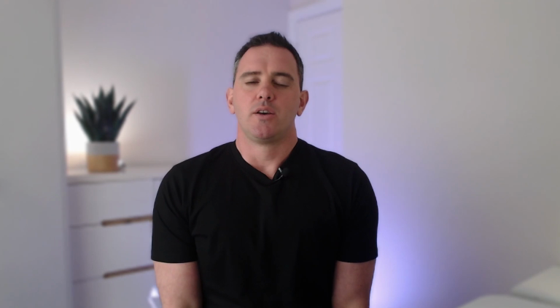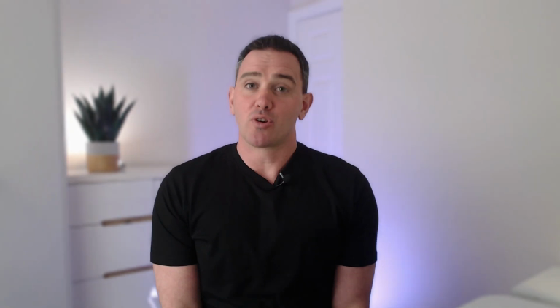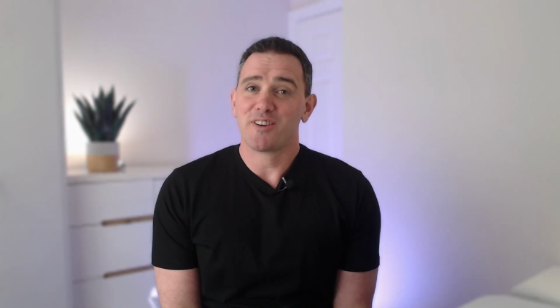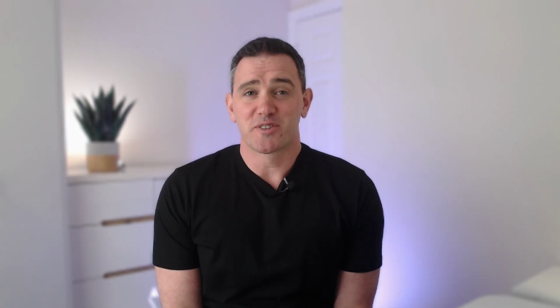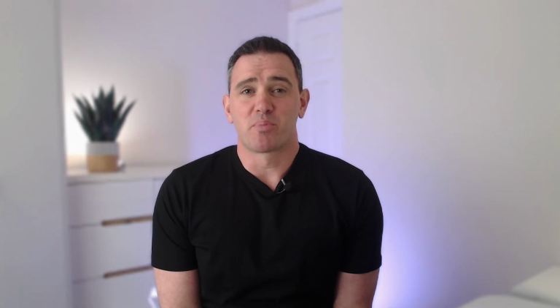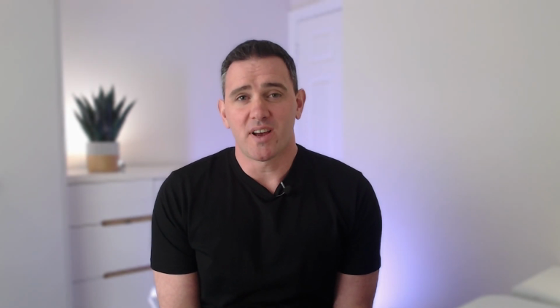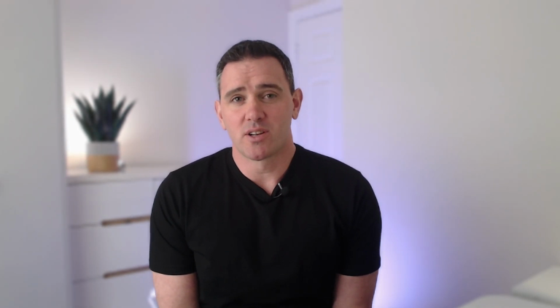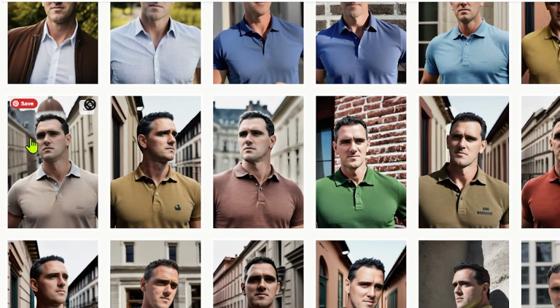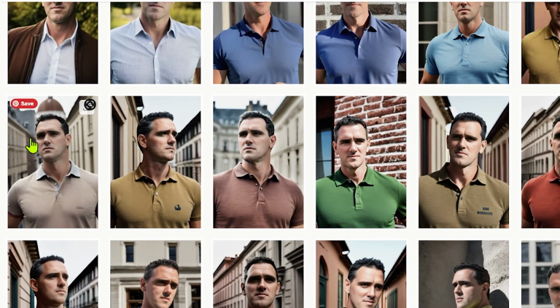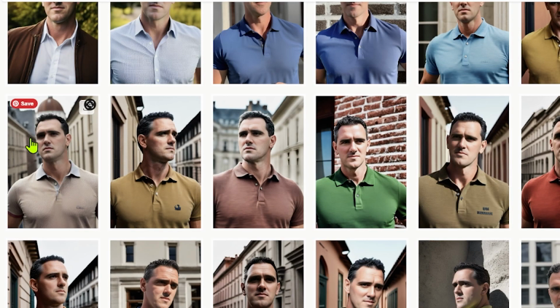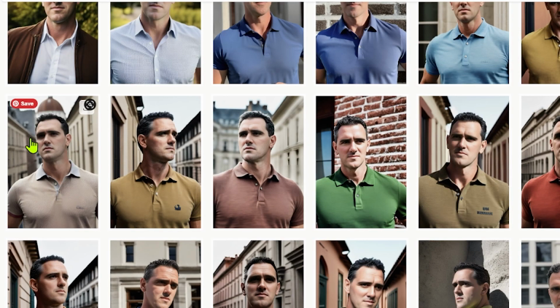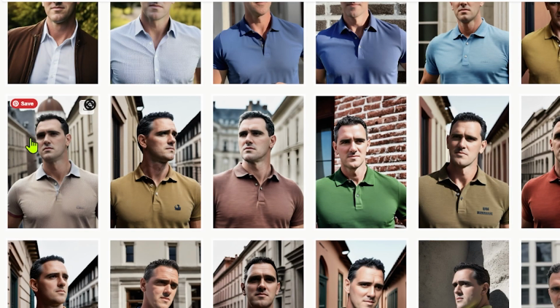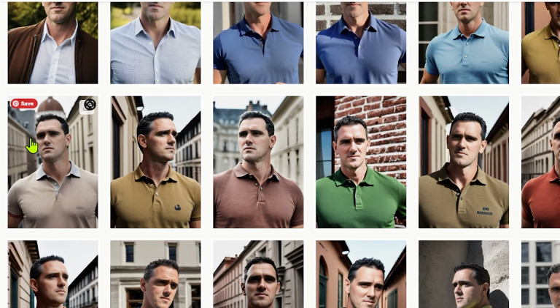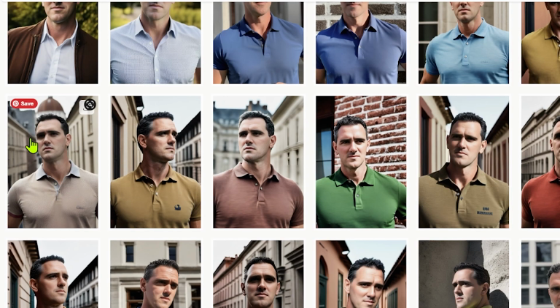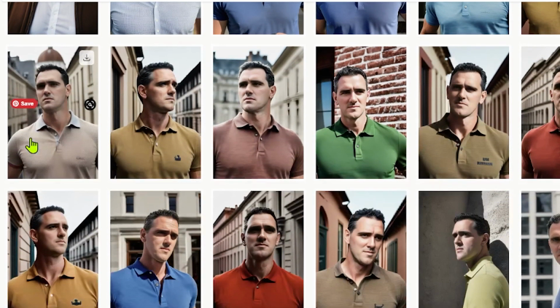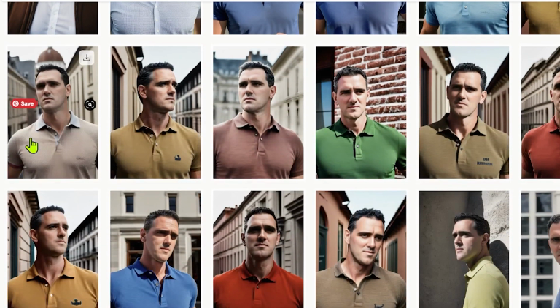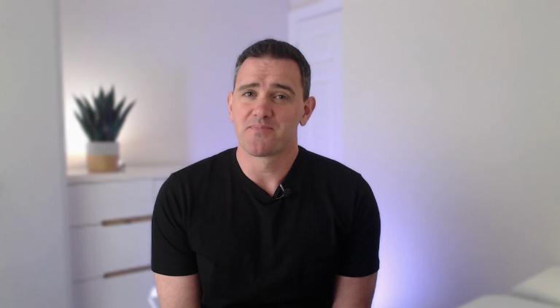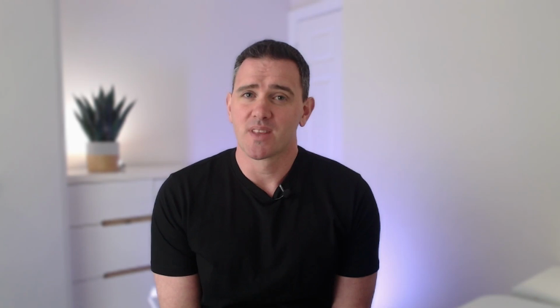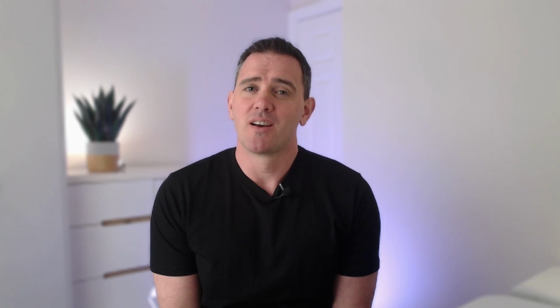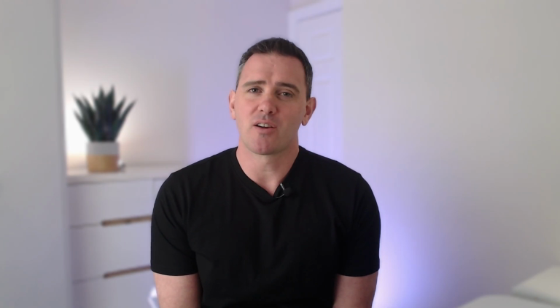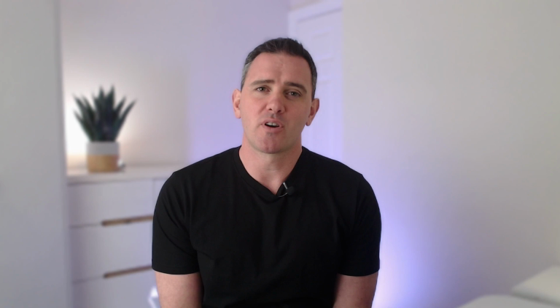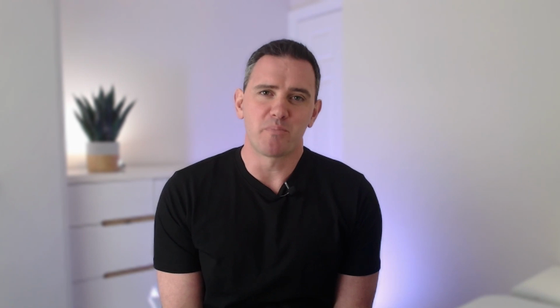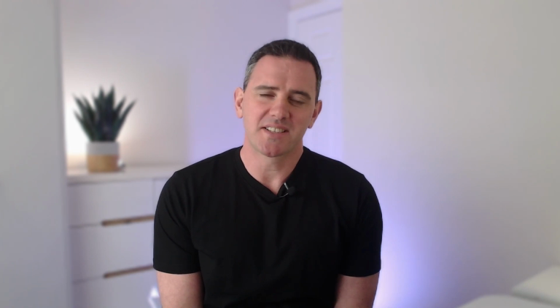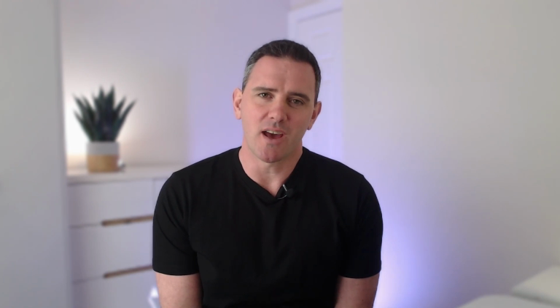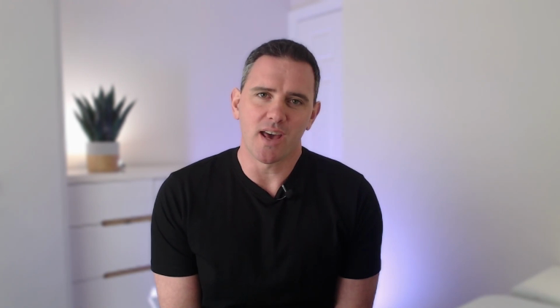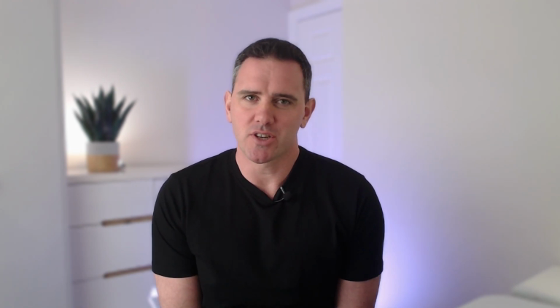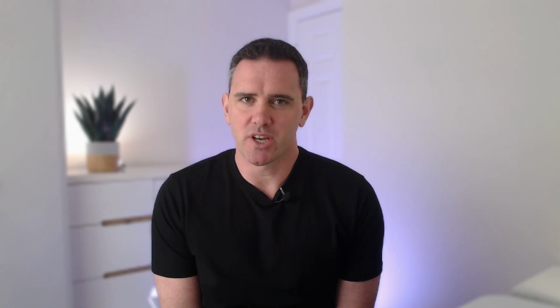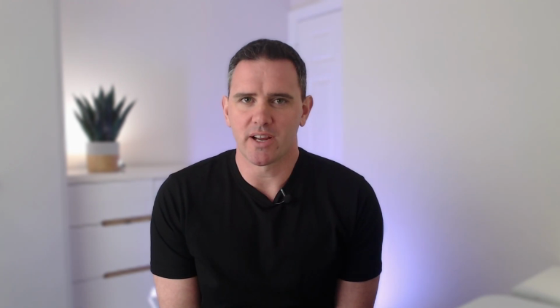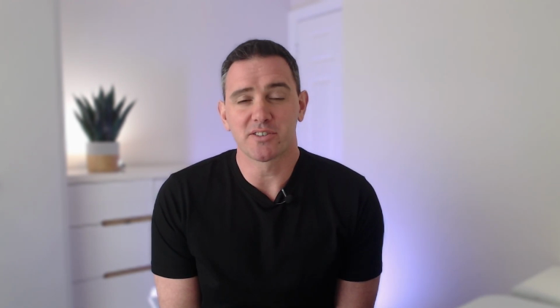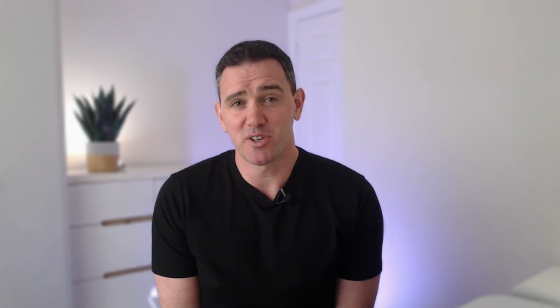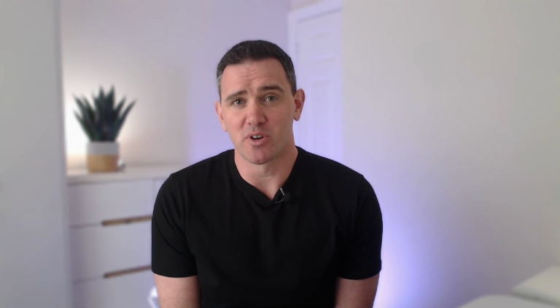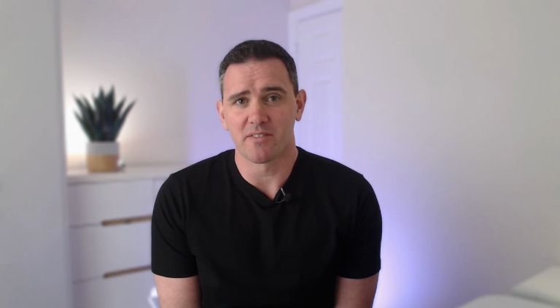You're looking for some professional profile photos but don't have the budget? I reviewed all the best AI headshot generators so you don't have to.